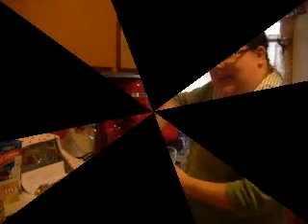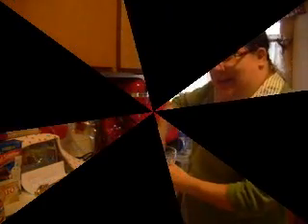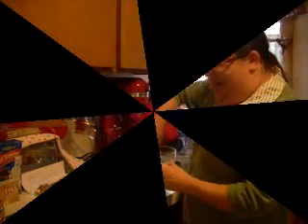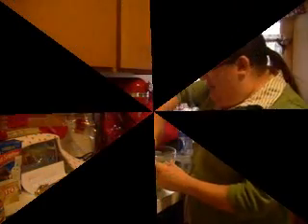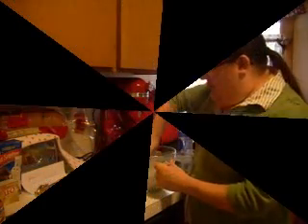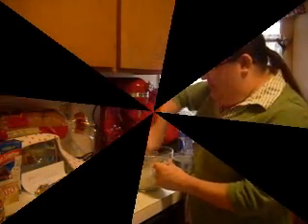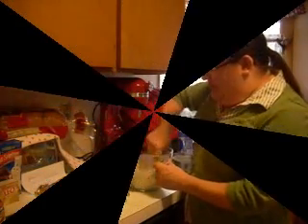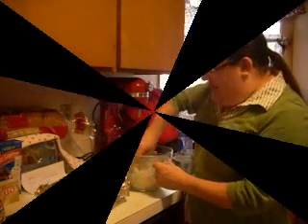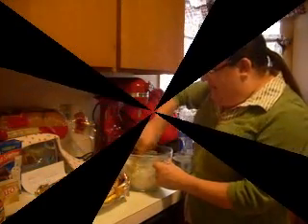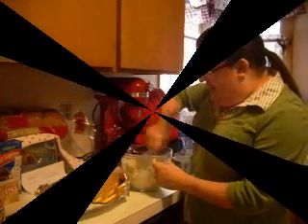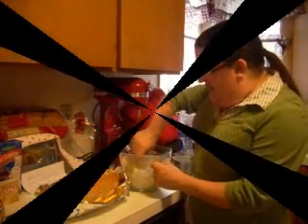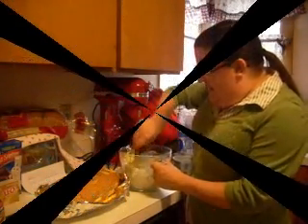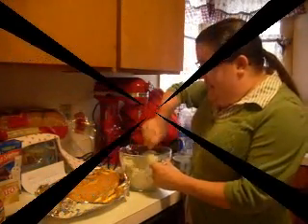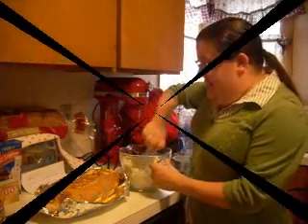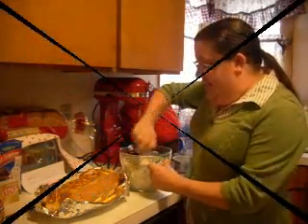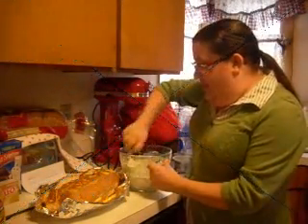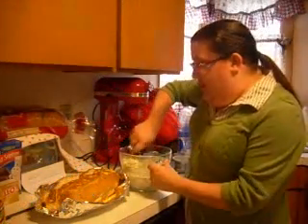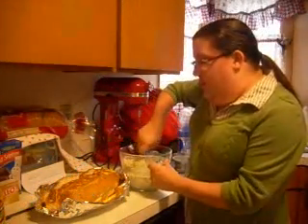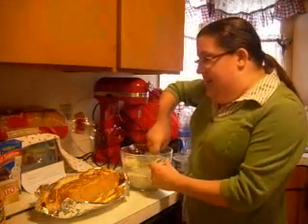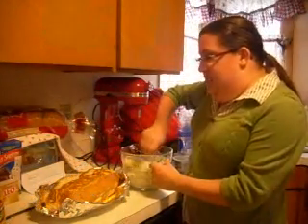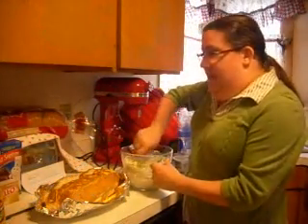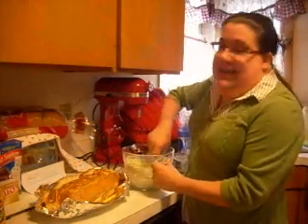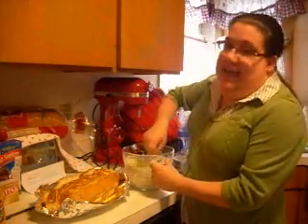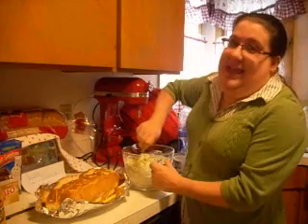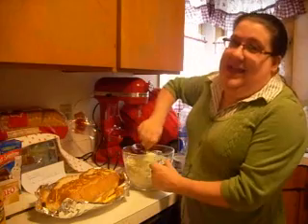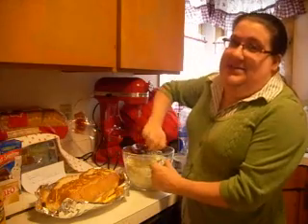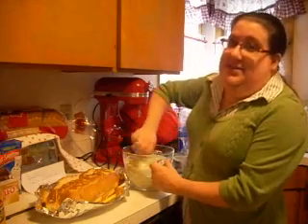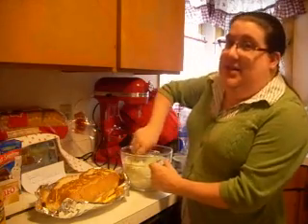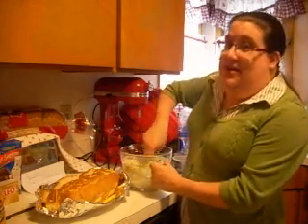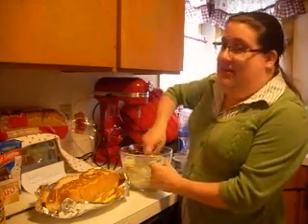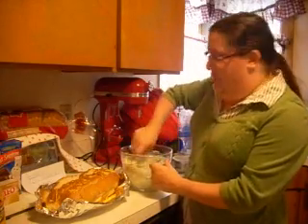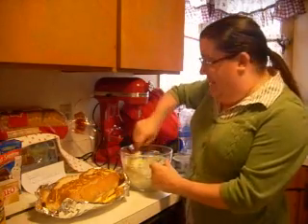Hi there. Welcome to my kitchen. Today we are going to make a dilly onion bread.